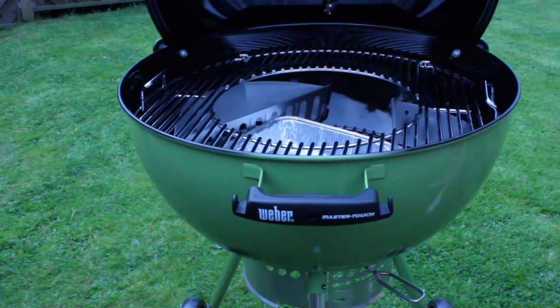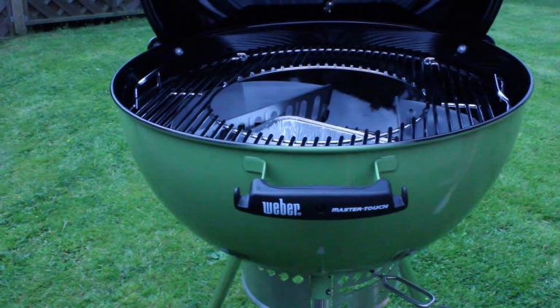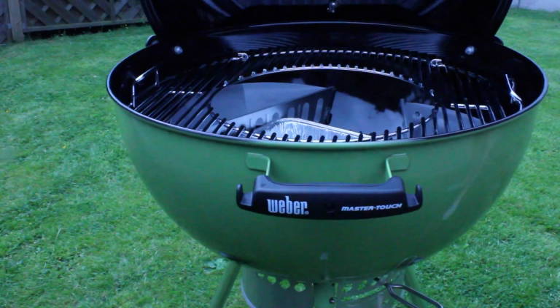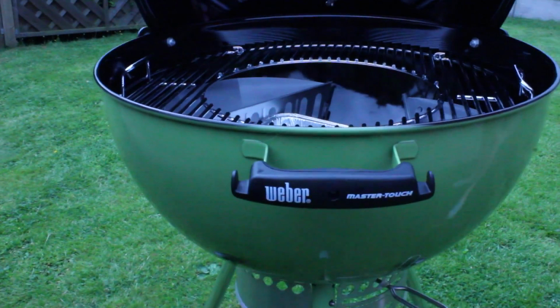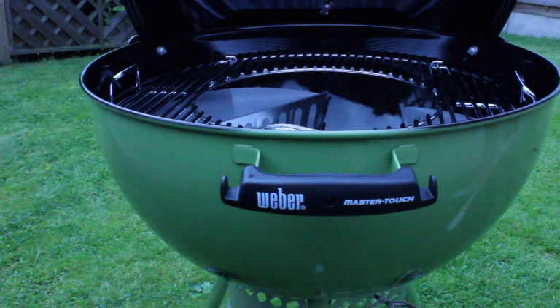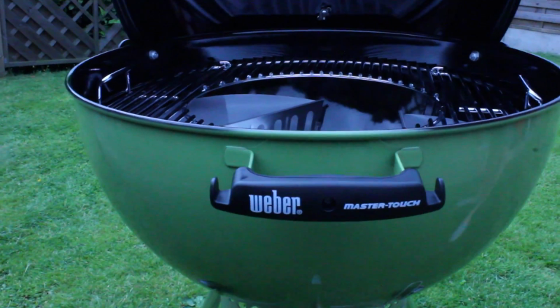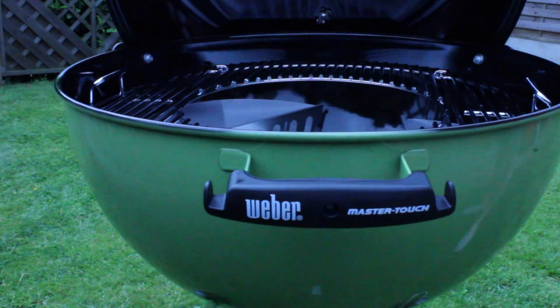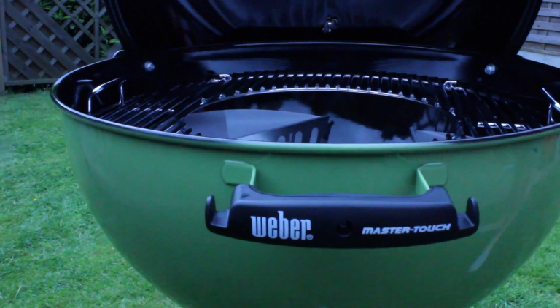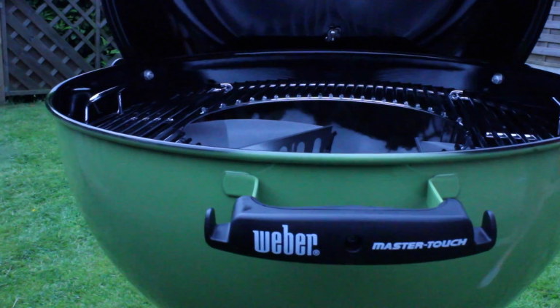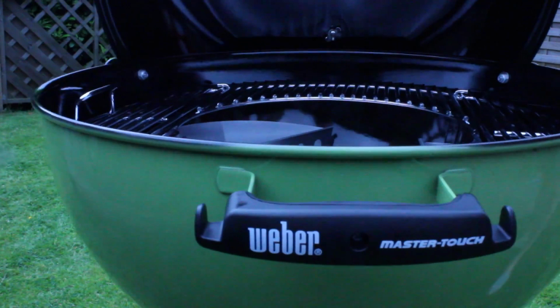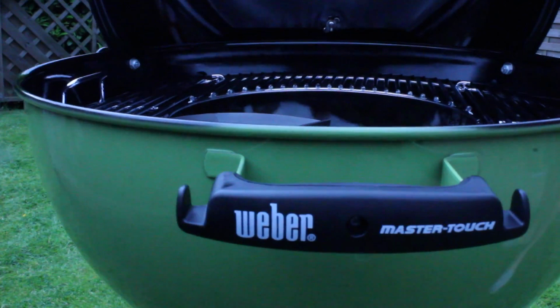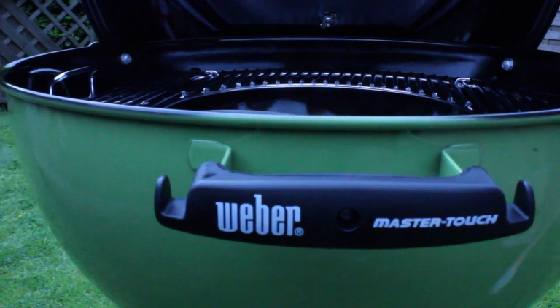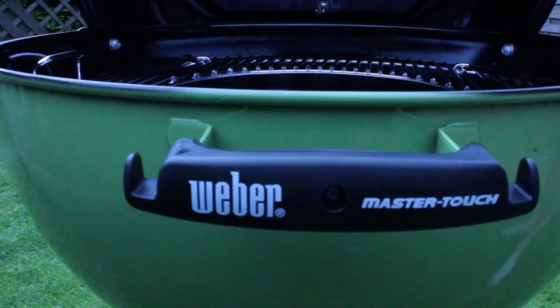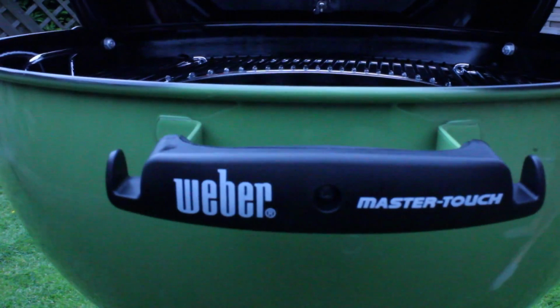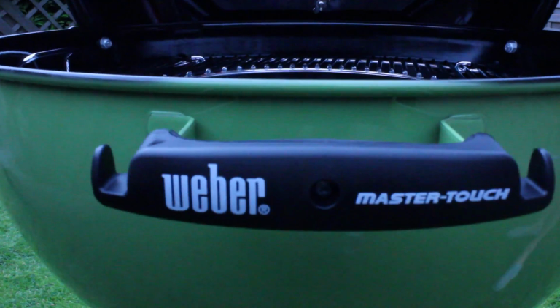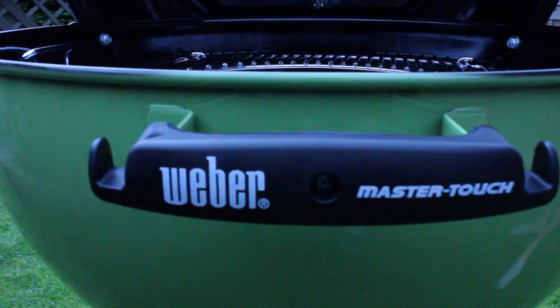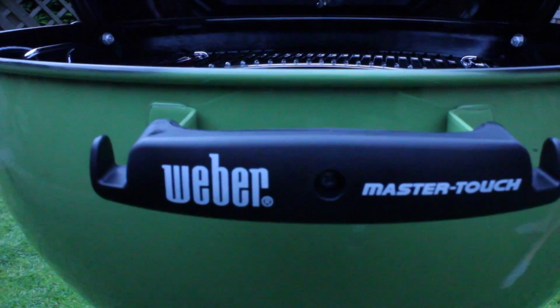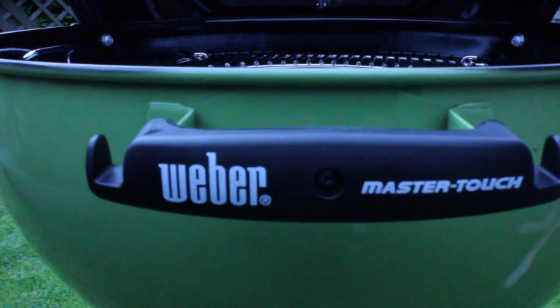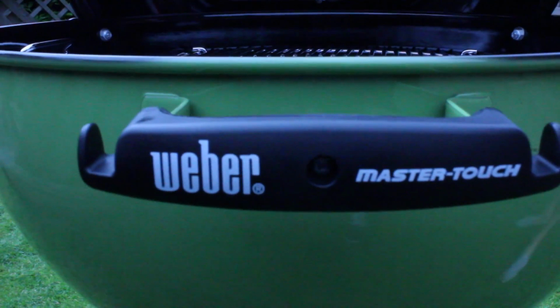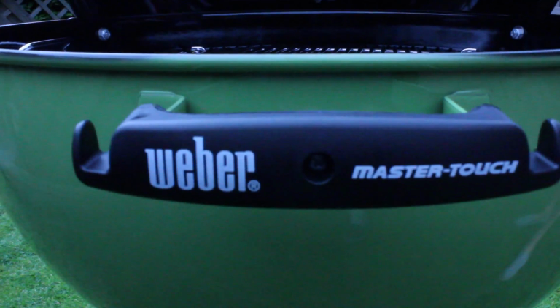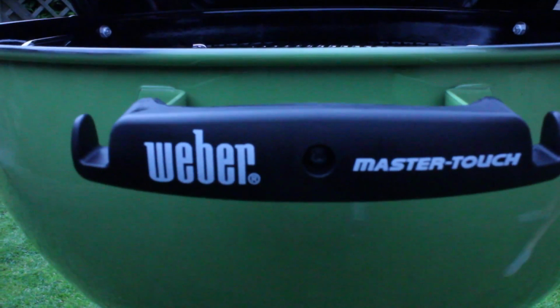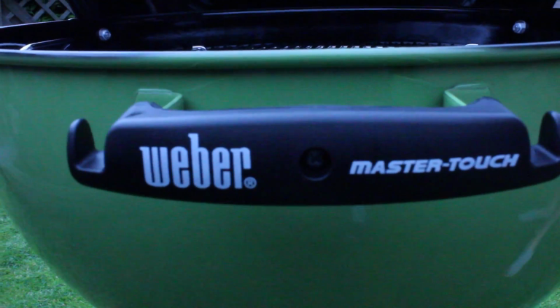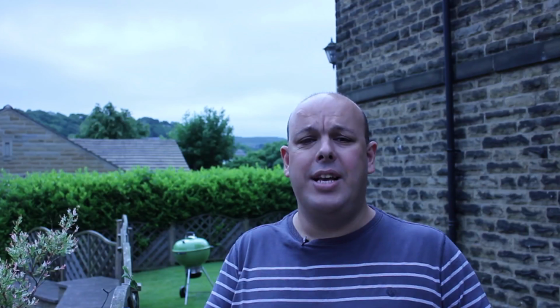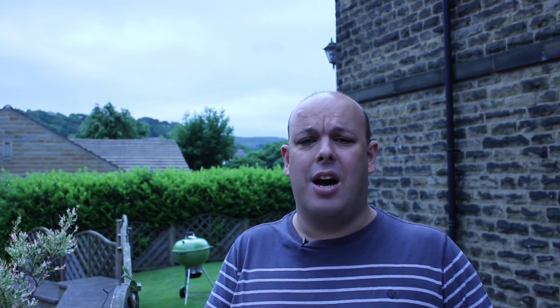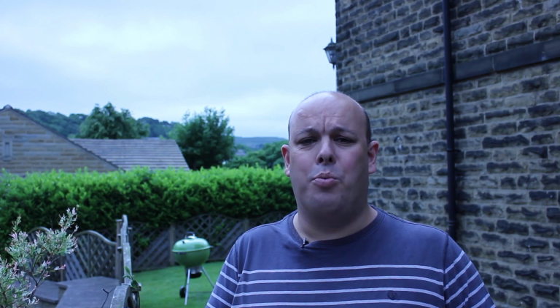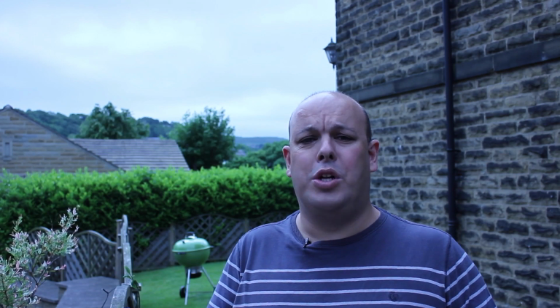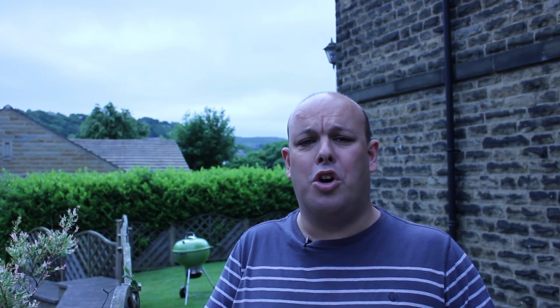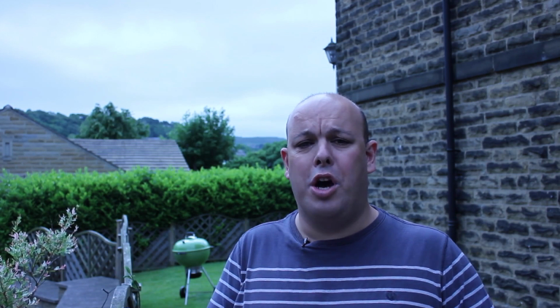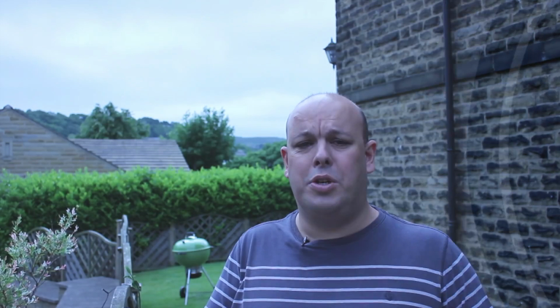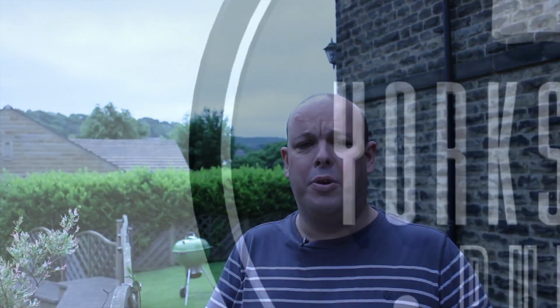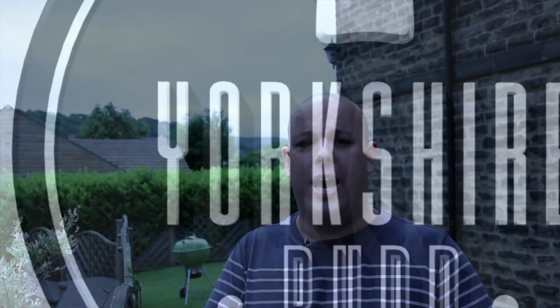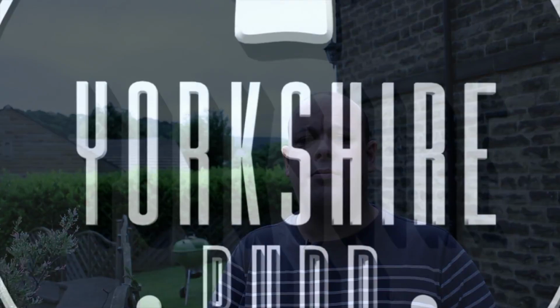Like I said before, we got this from Hayes Garden World. You can check them out at hayesgardenworld.co.uk. Thank you.